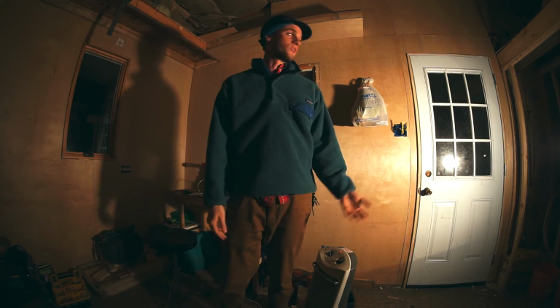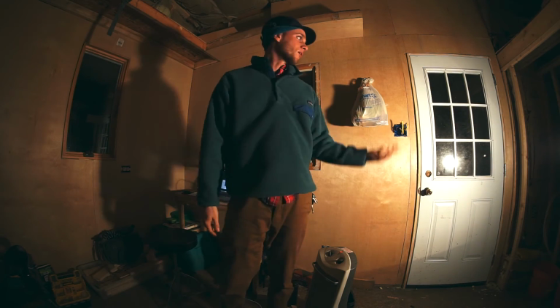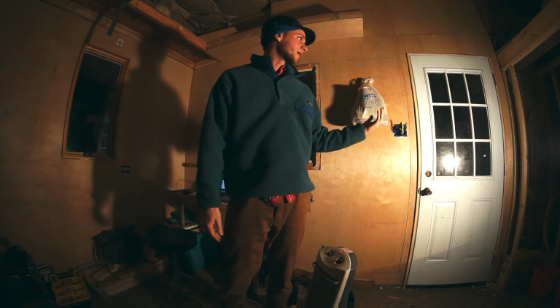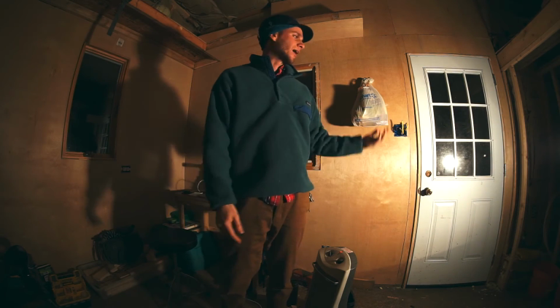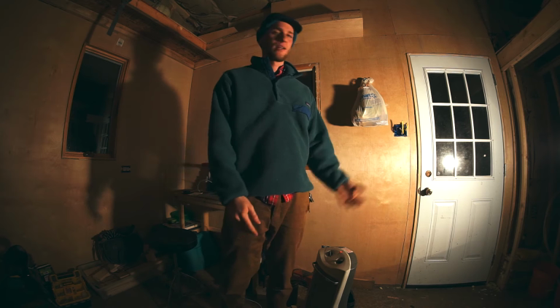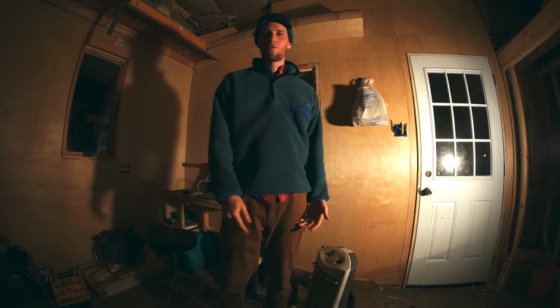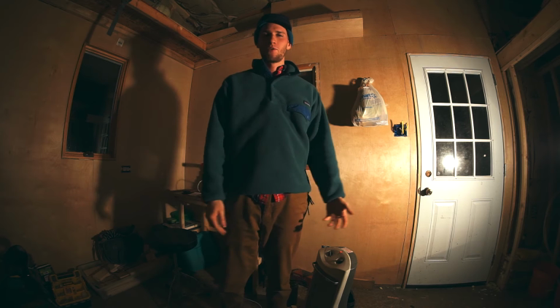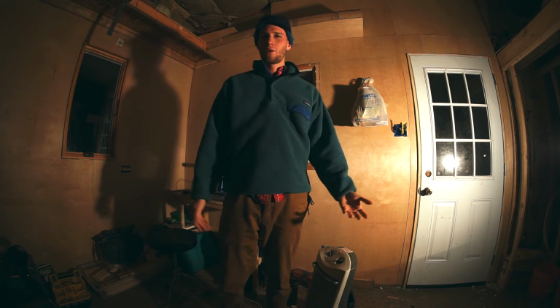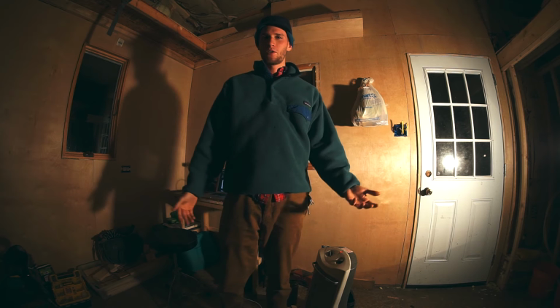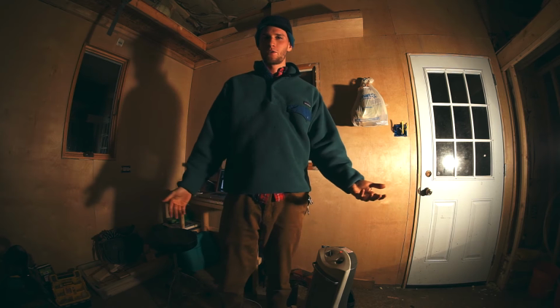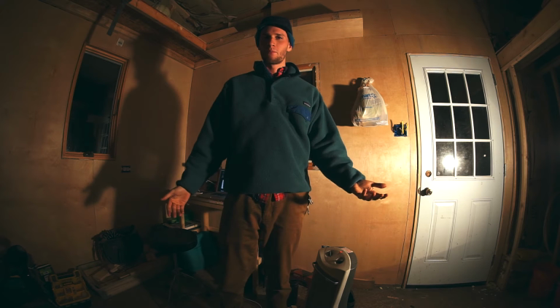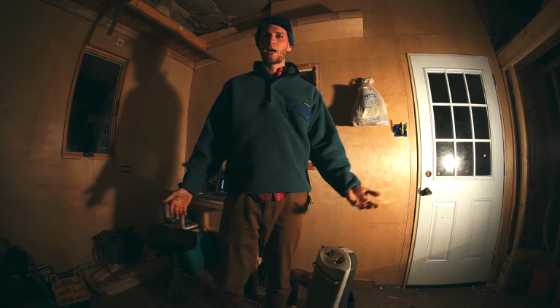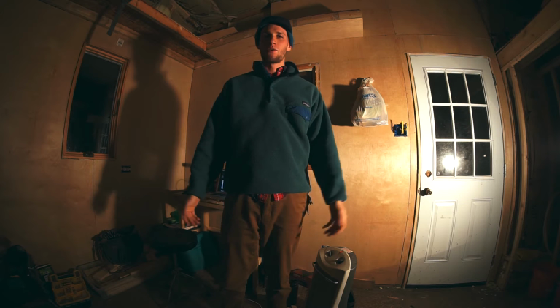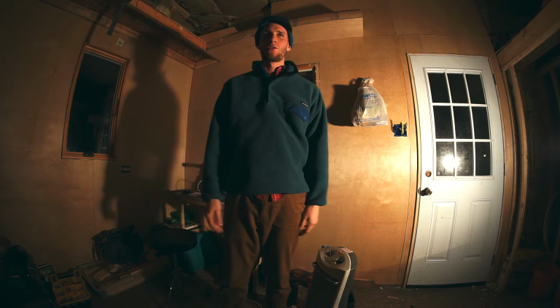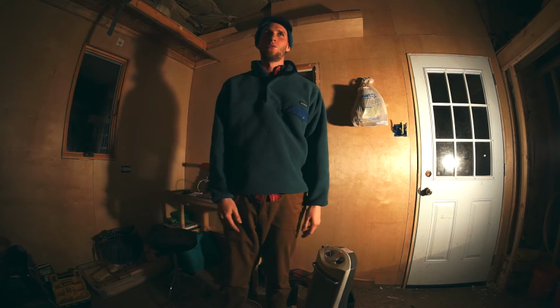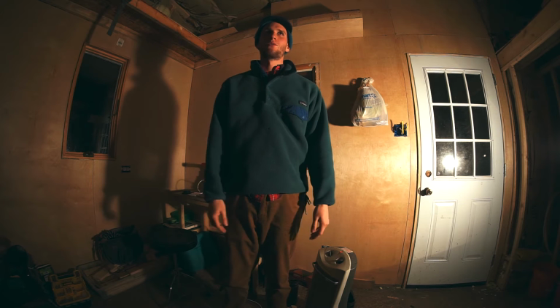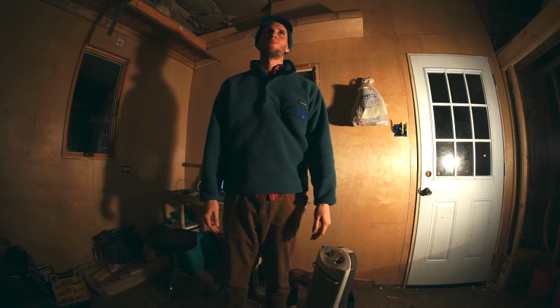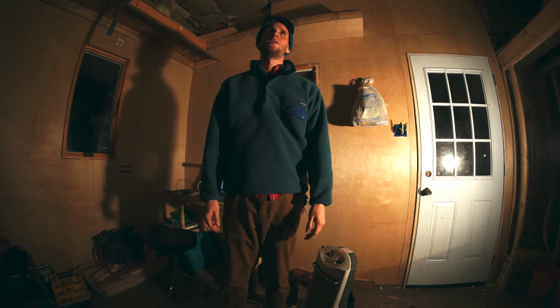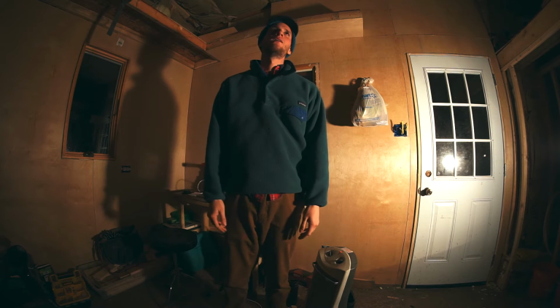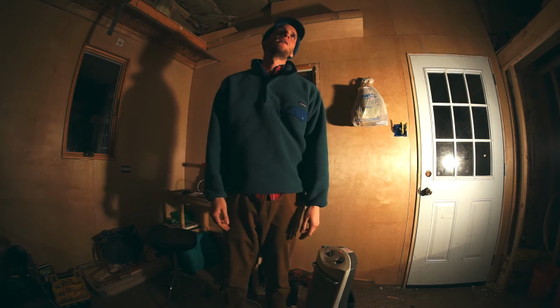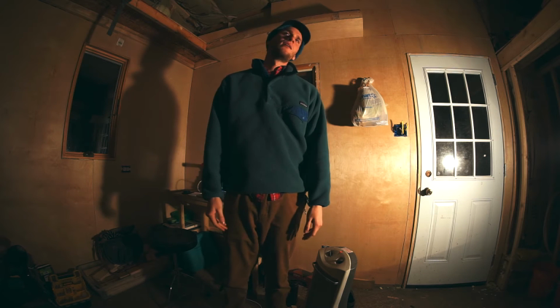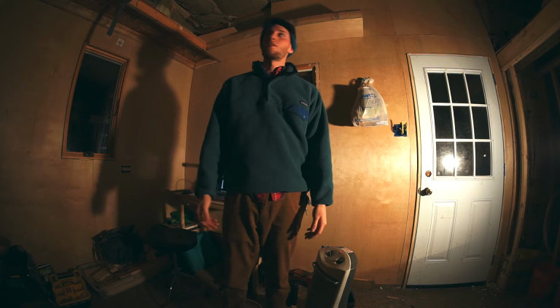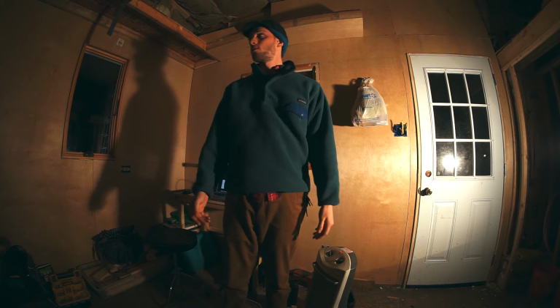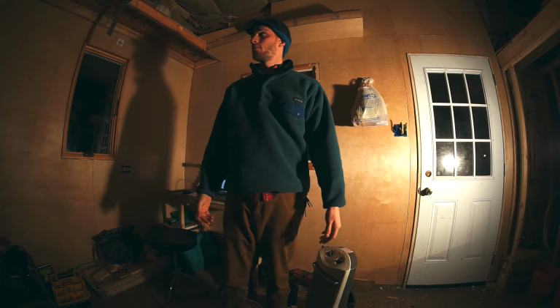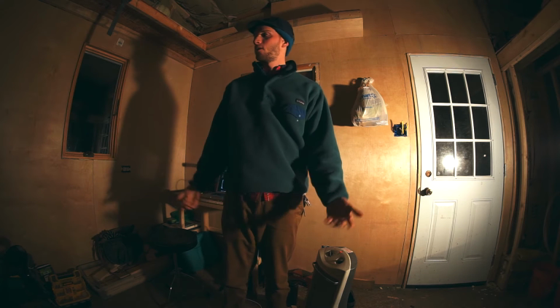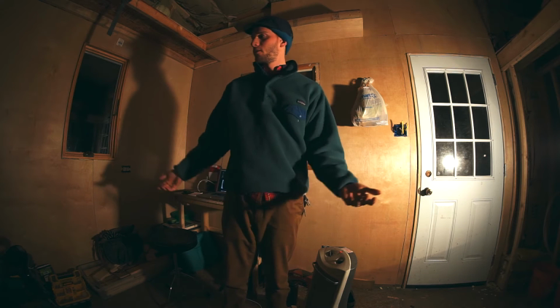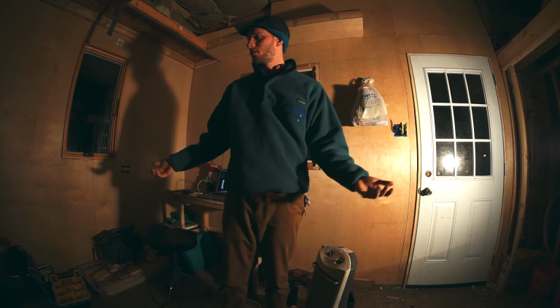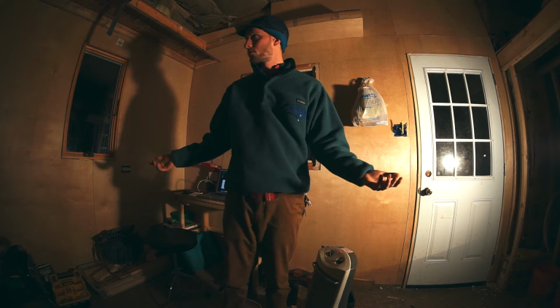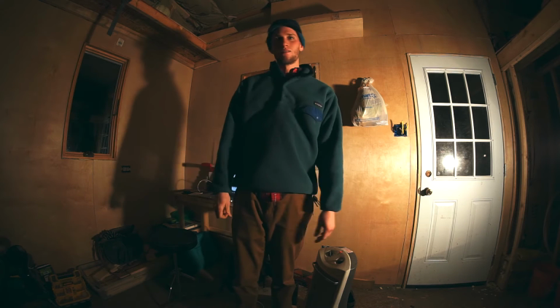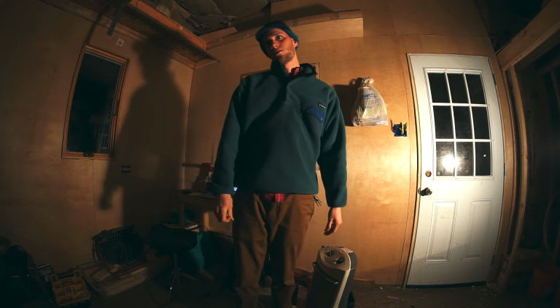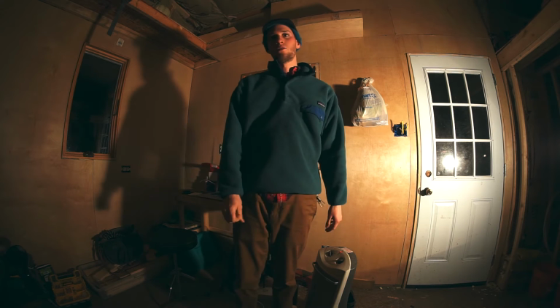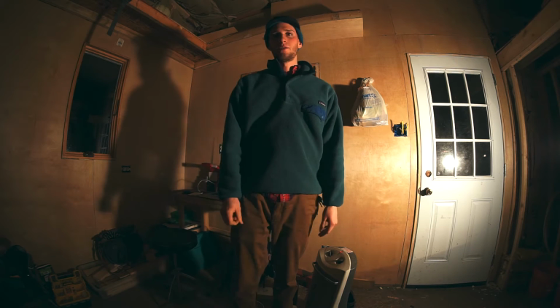It's dark out, and I feel weird using power tools, but that's what I'm here to do. Let's do it.